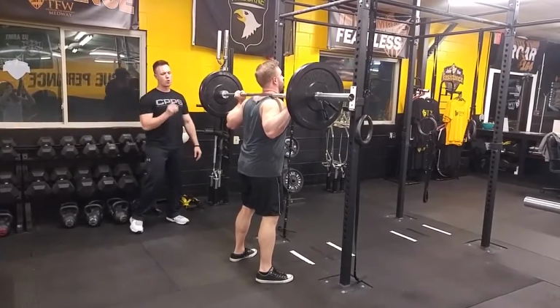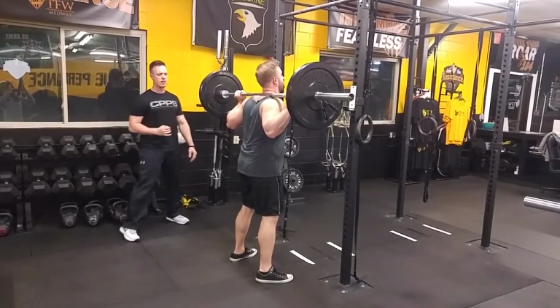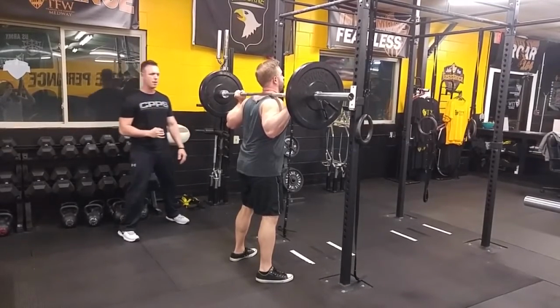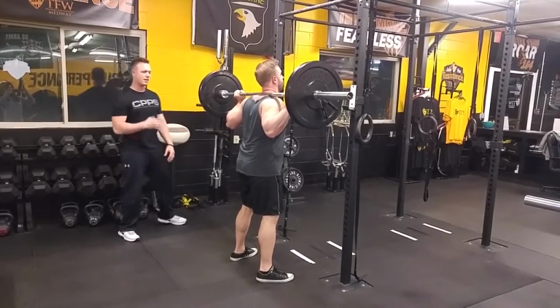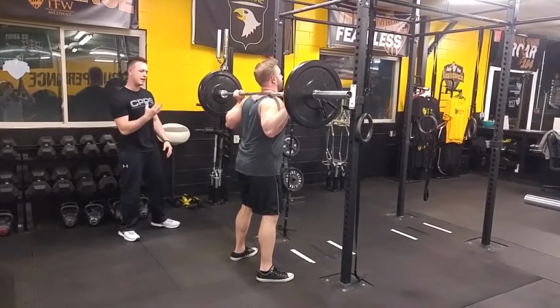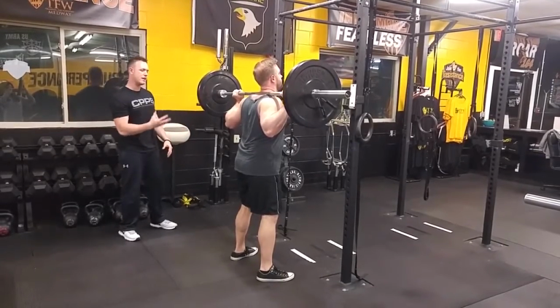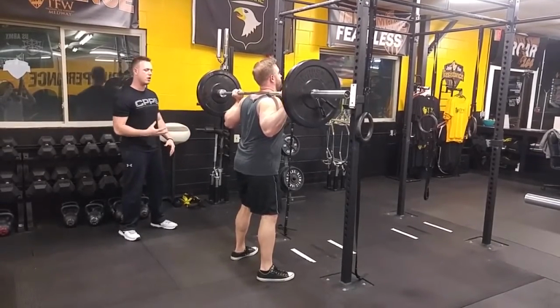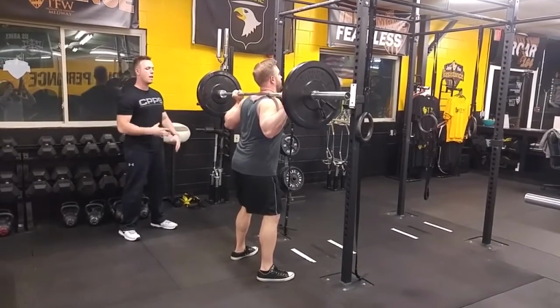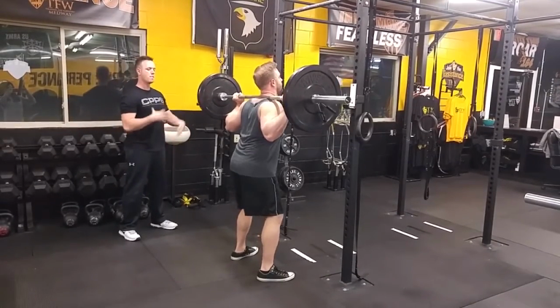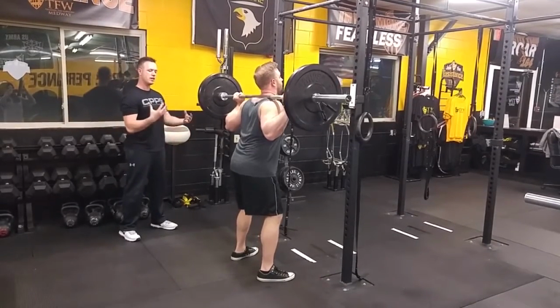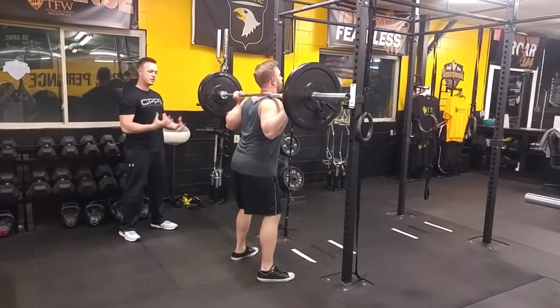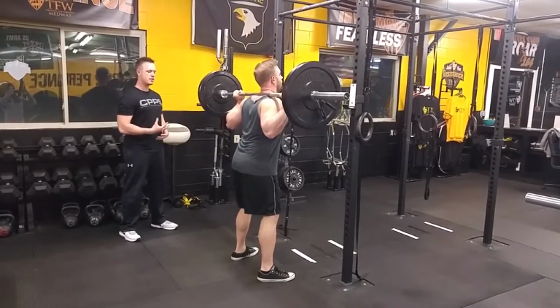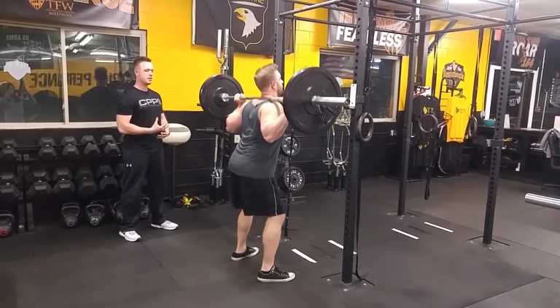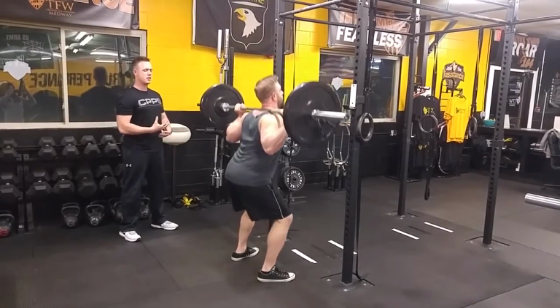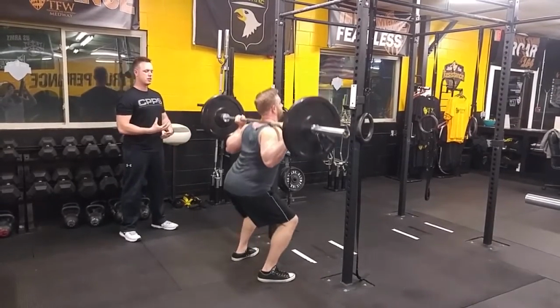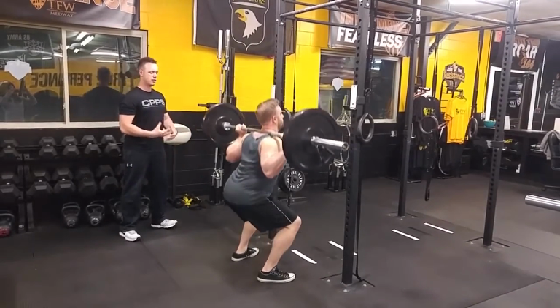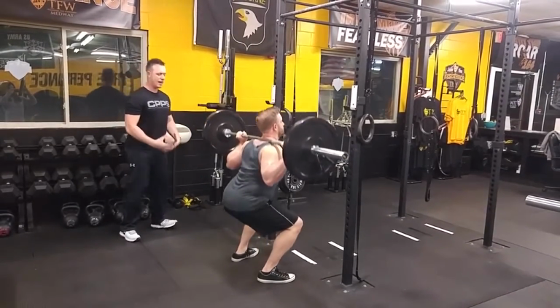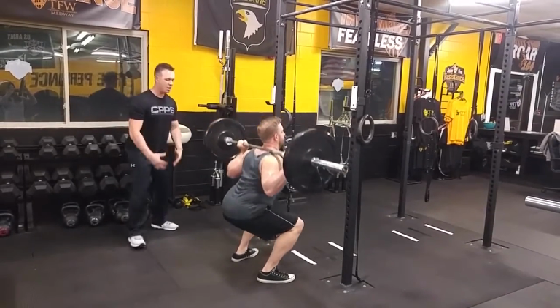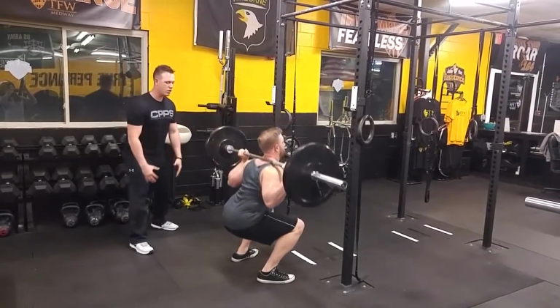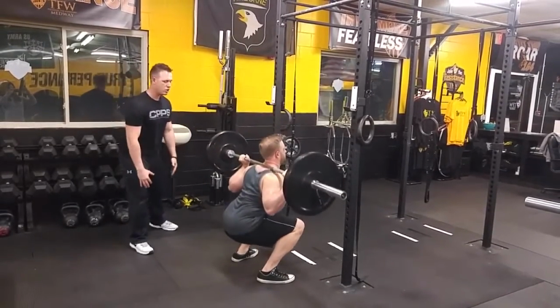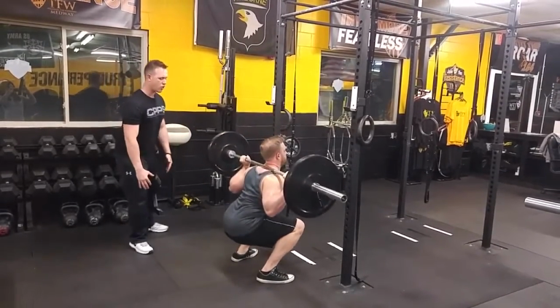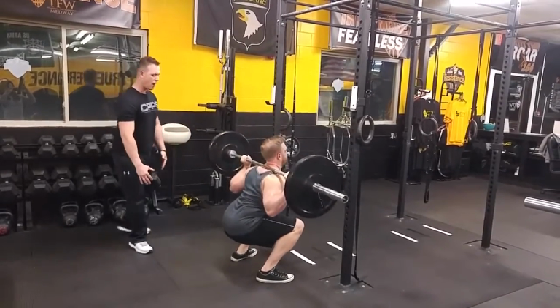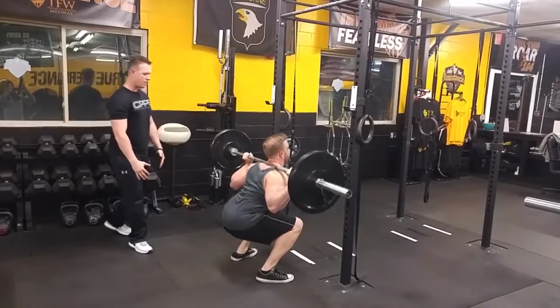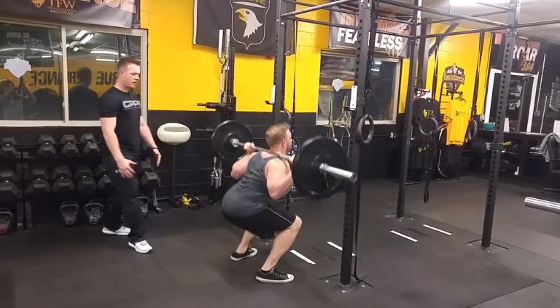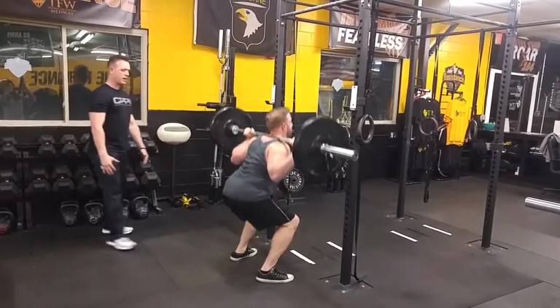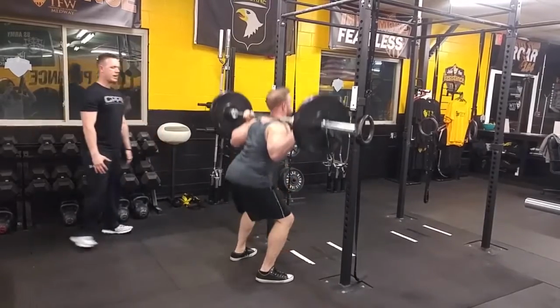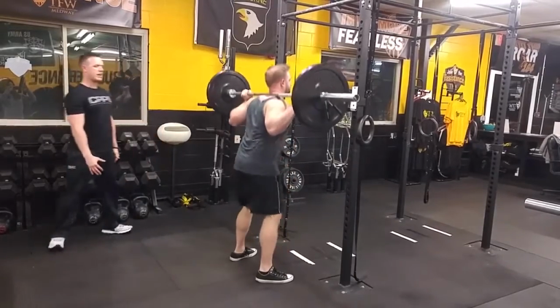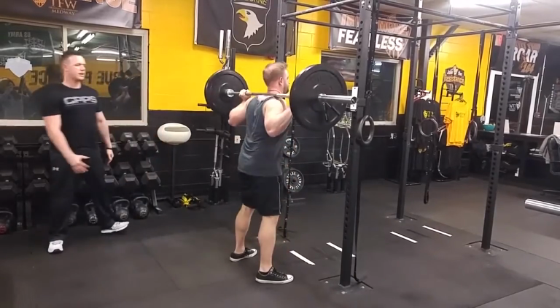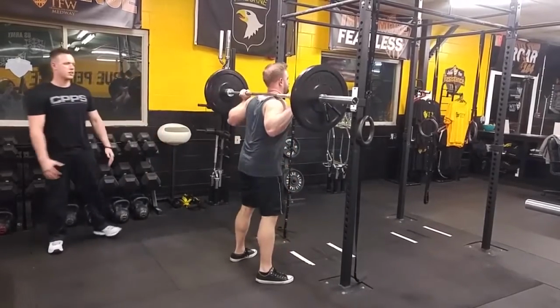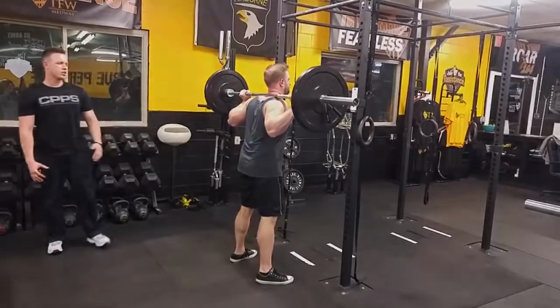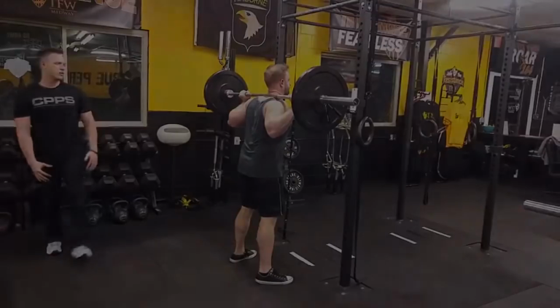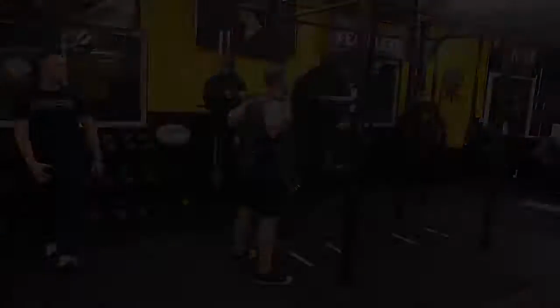One more time. Get that inhale, brace, down, drive, and good.